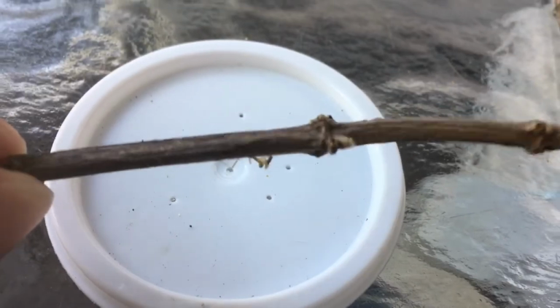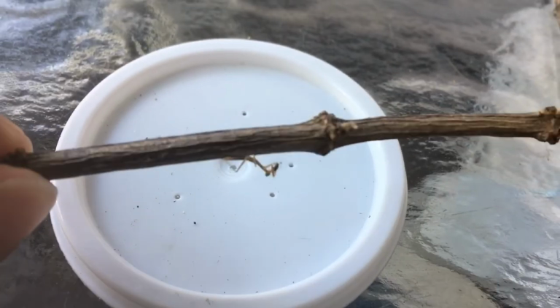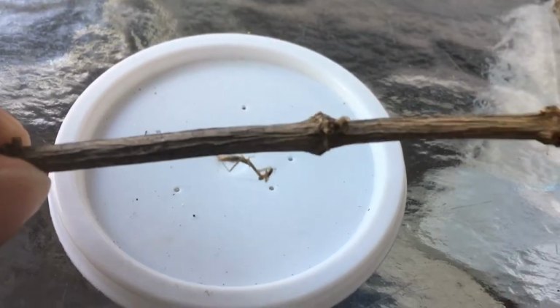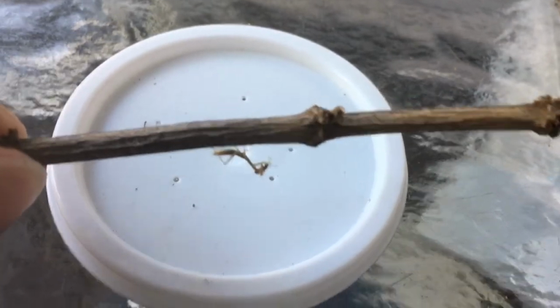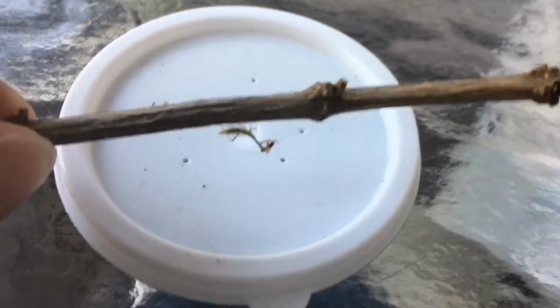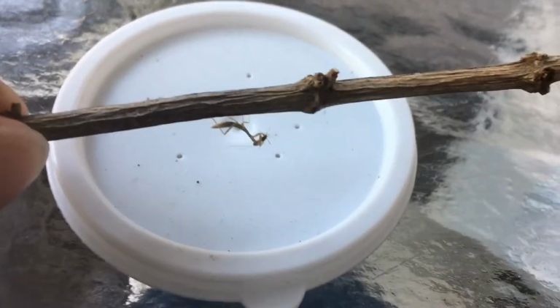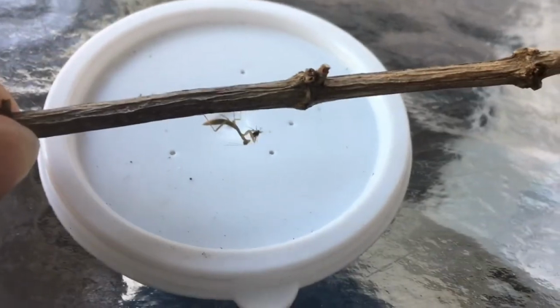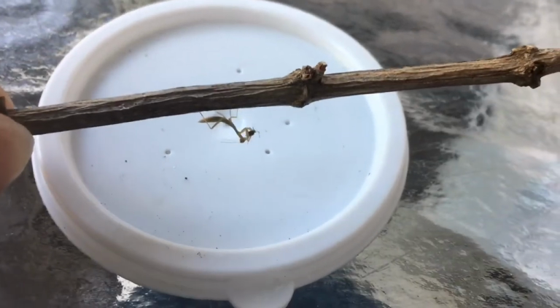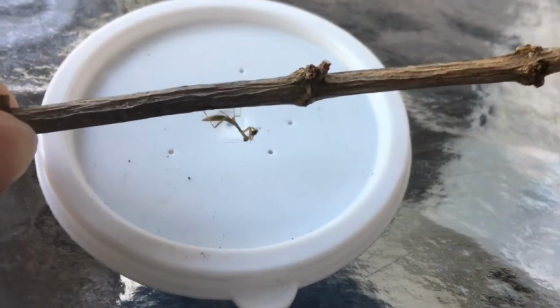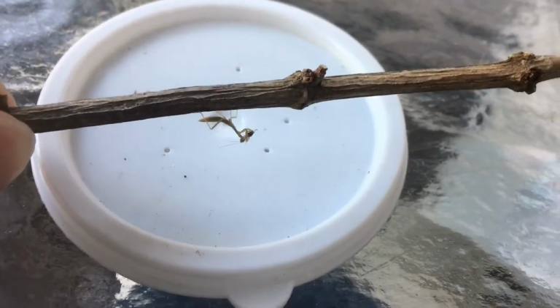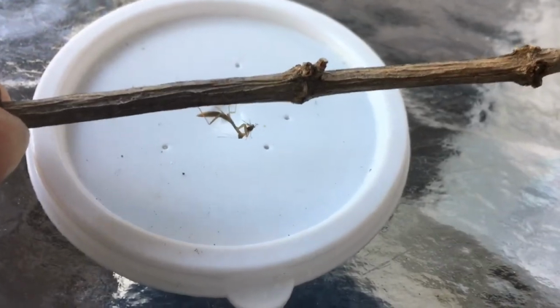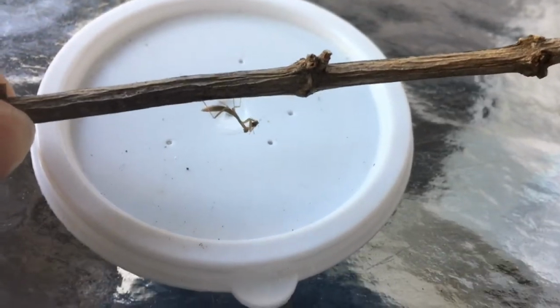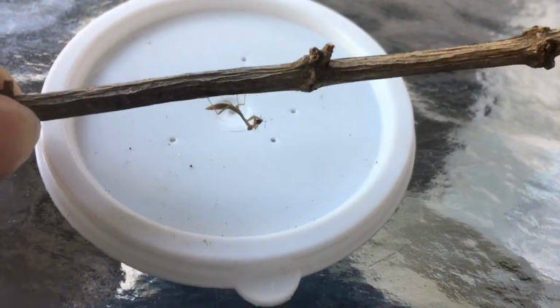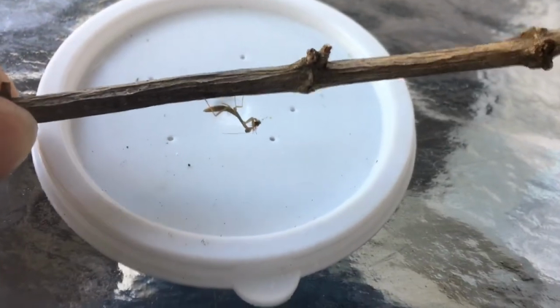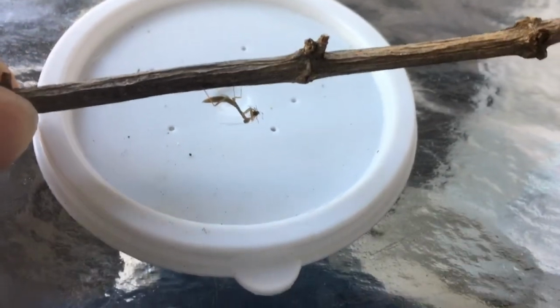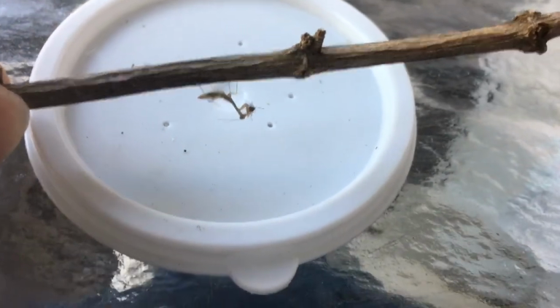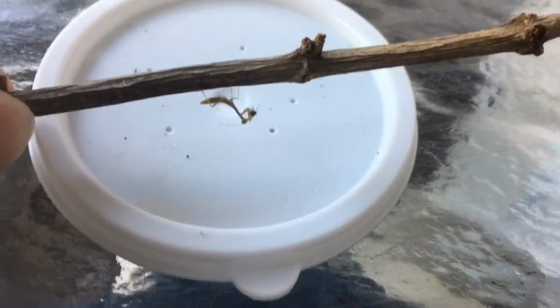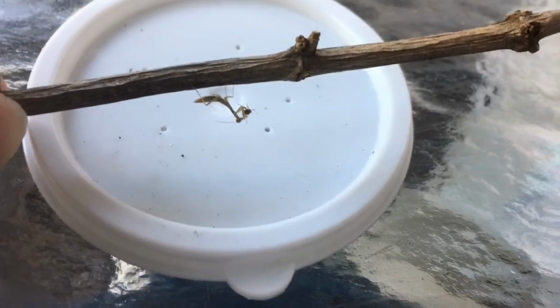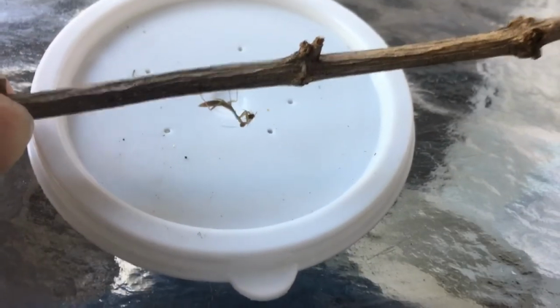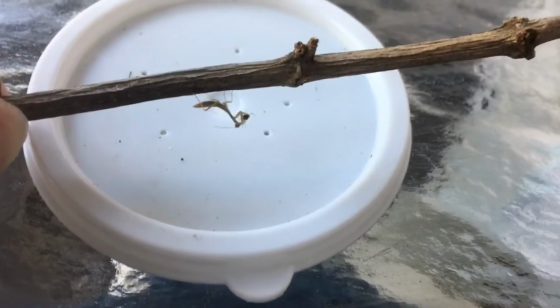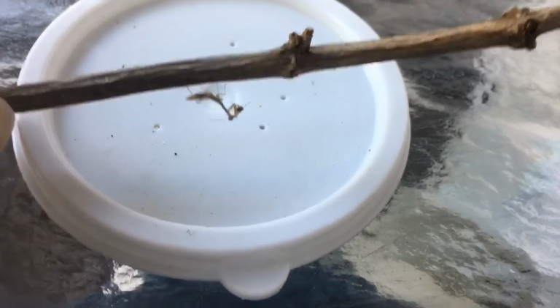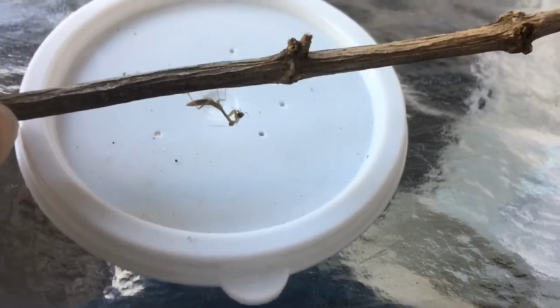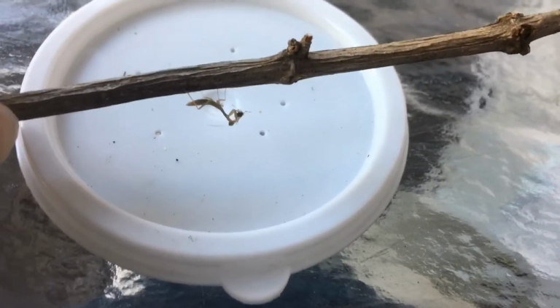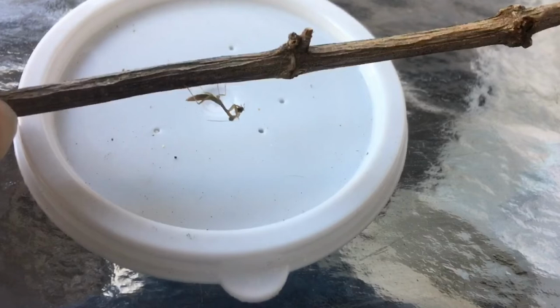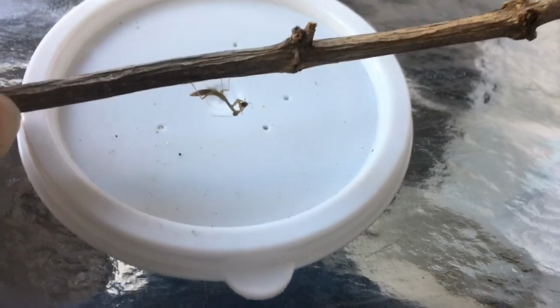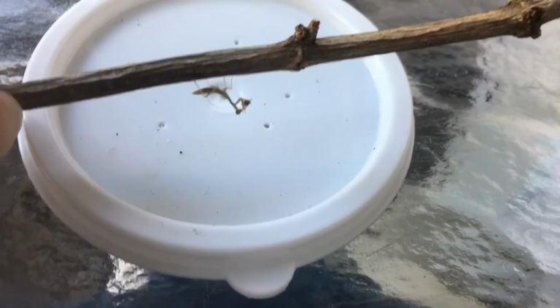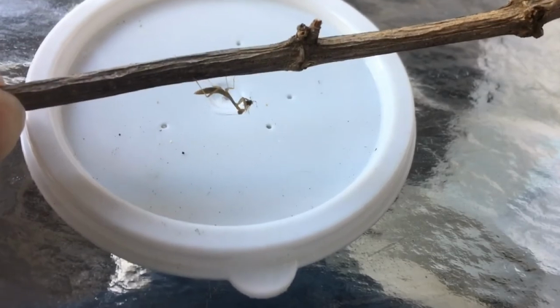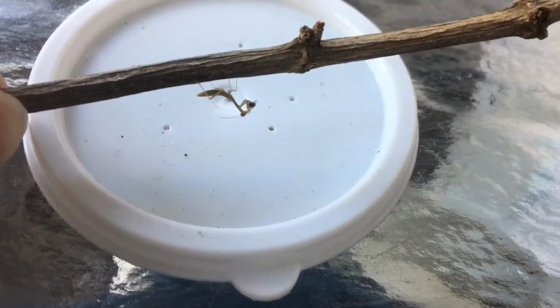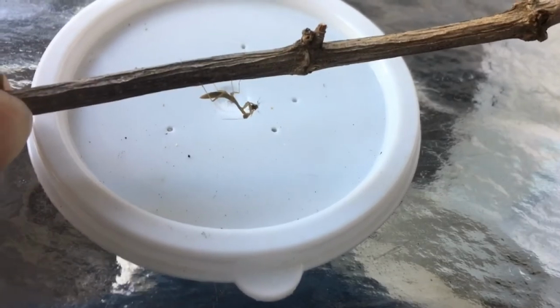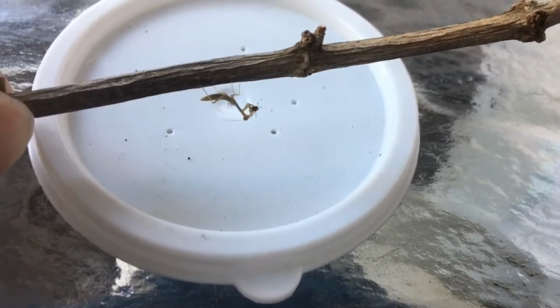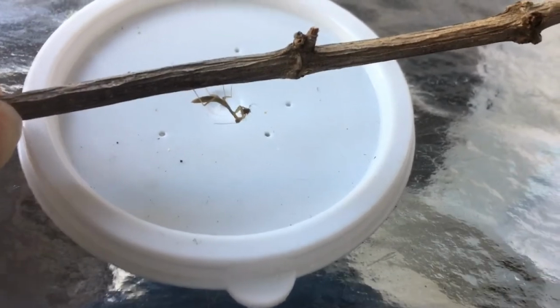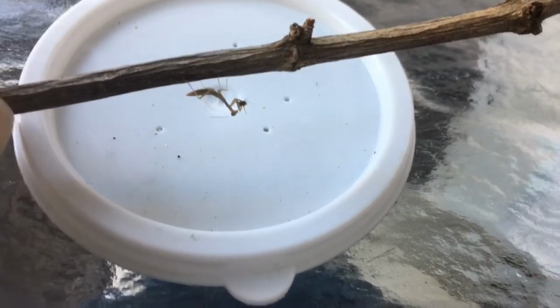There it is — feeding the iris oratoria mantis nymph an aphid.